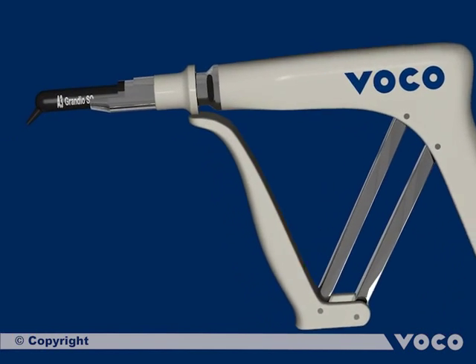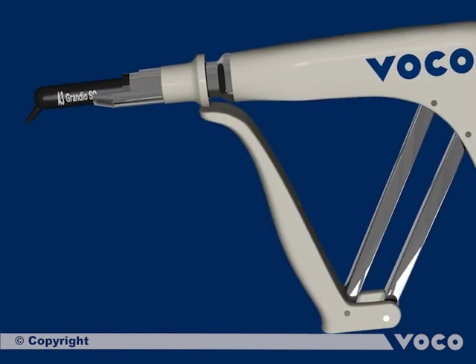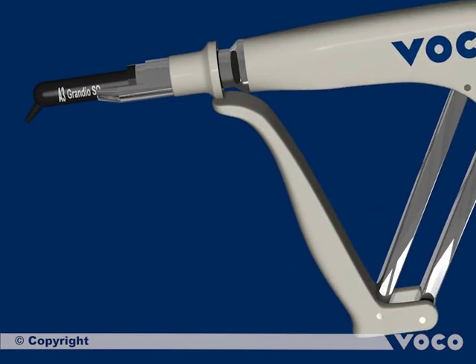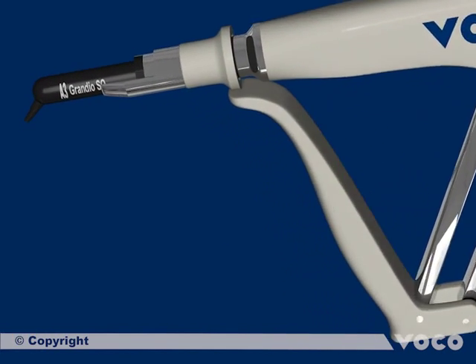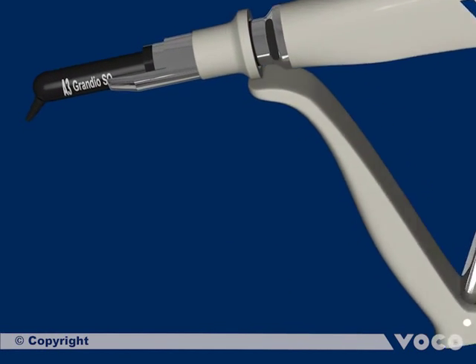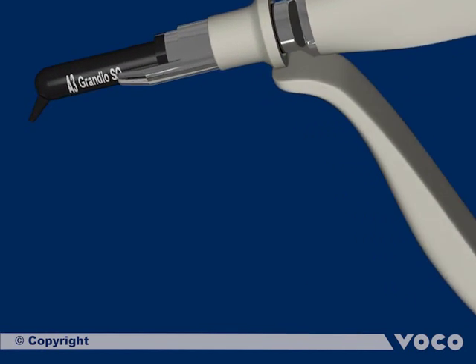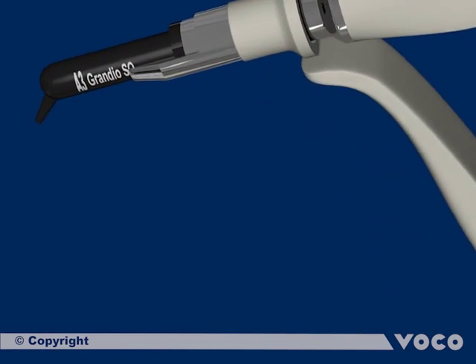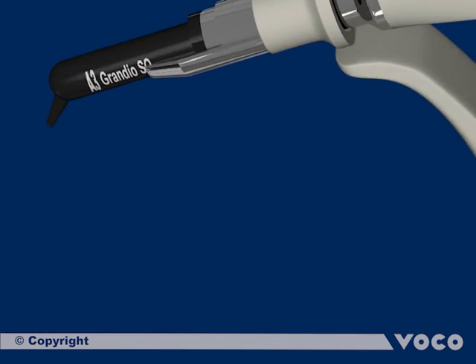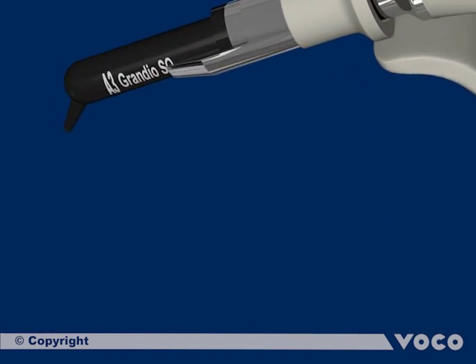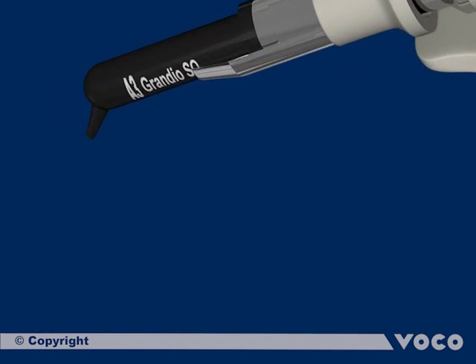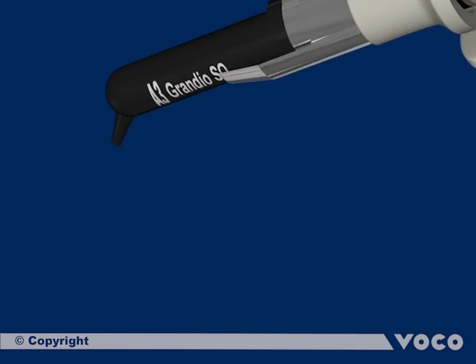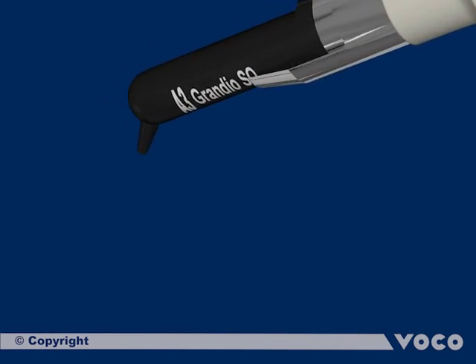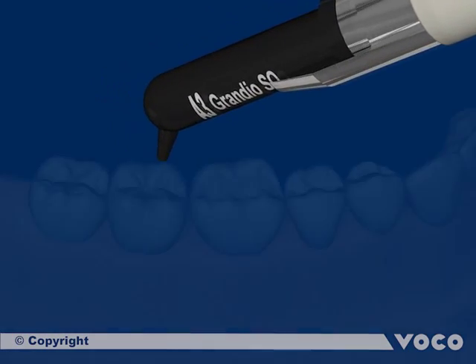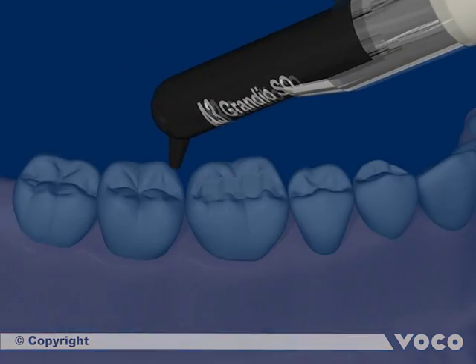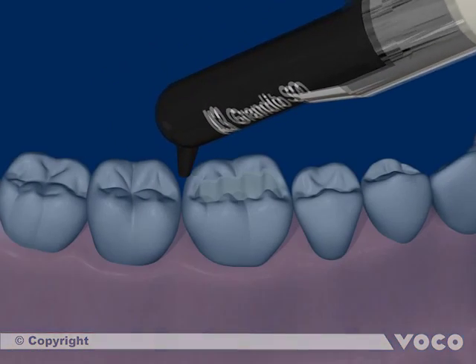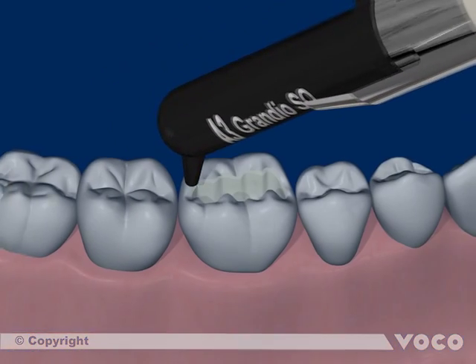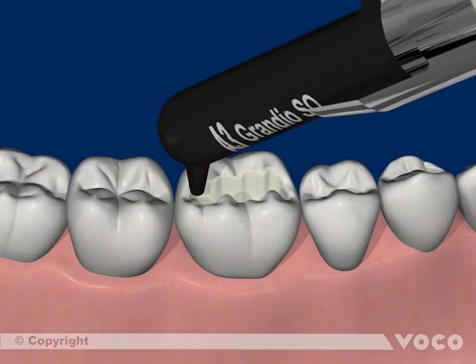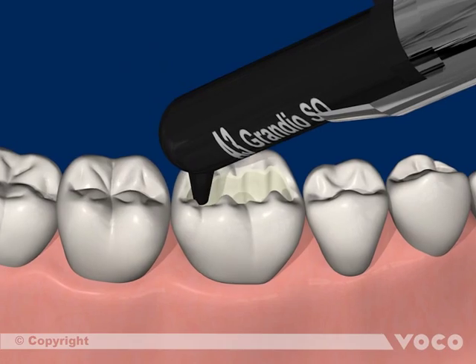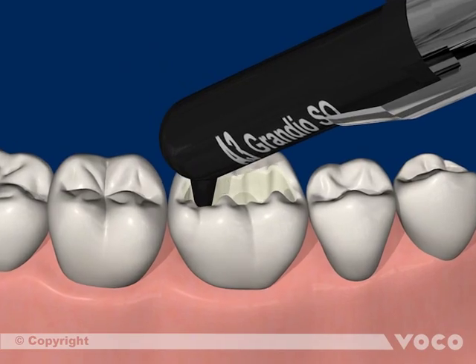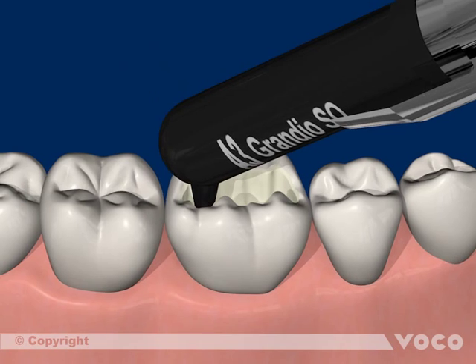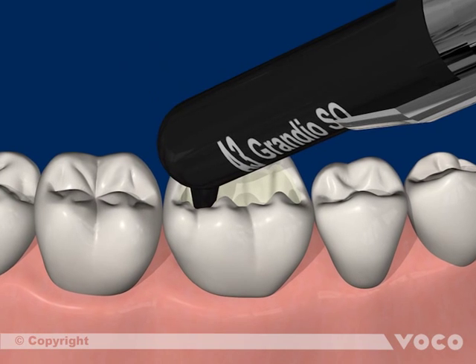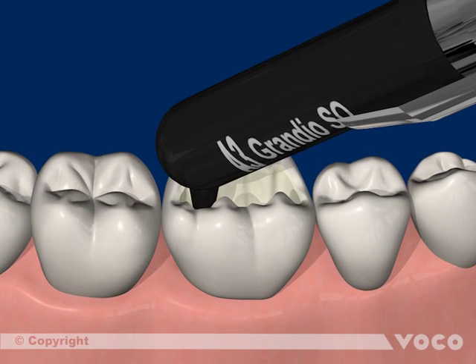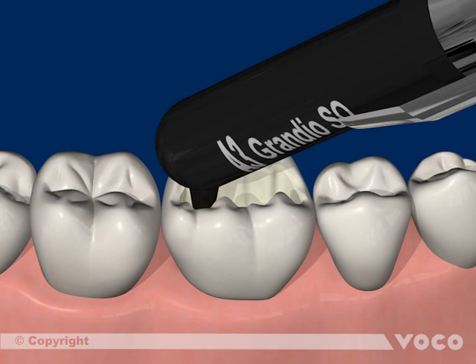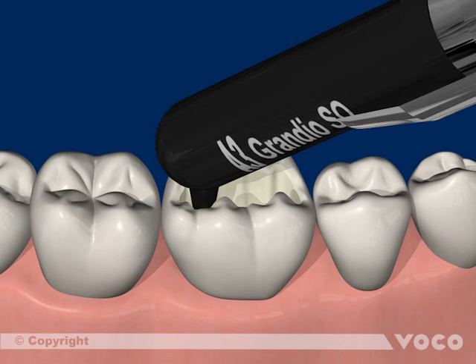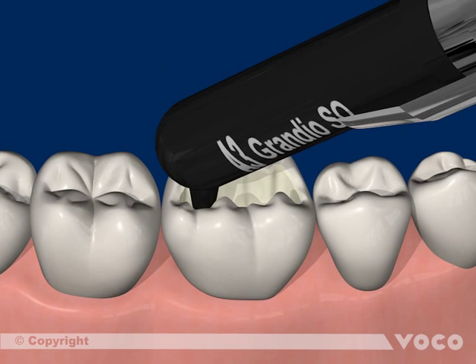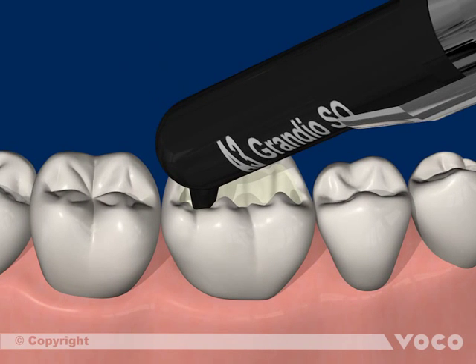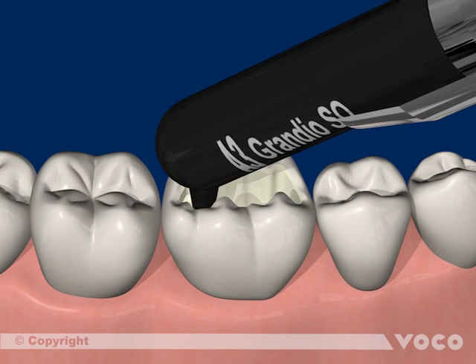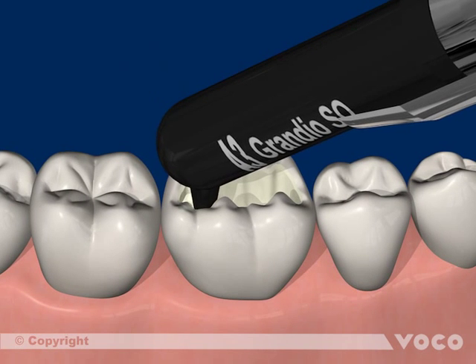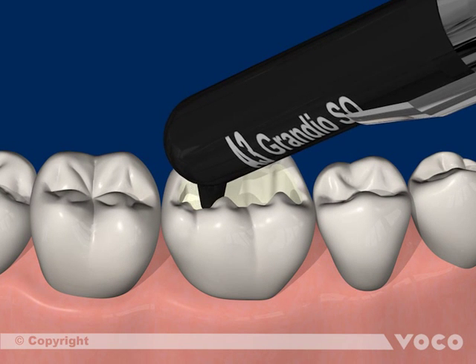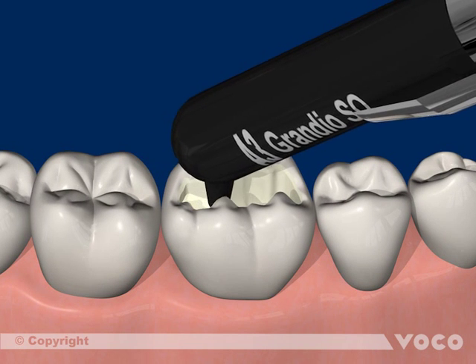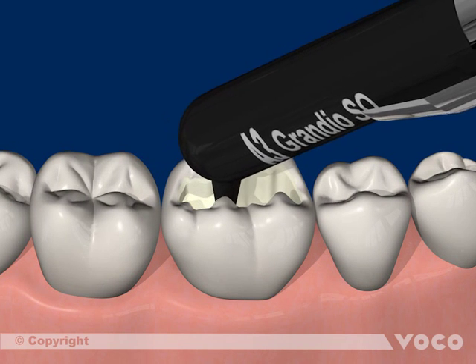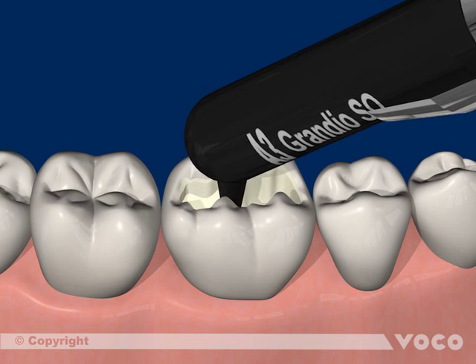The light curing composite Granioso is applied in increments and each of them is light cured for 20 seconds.